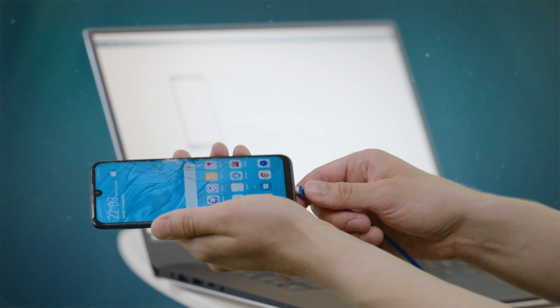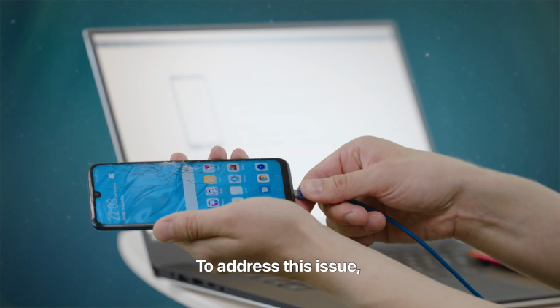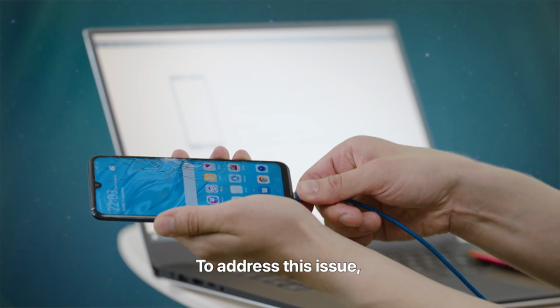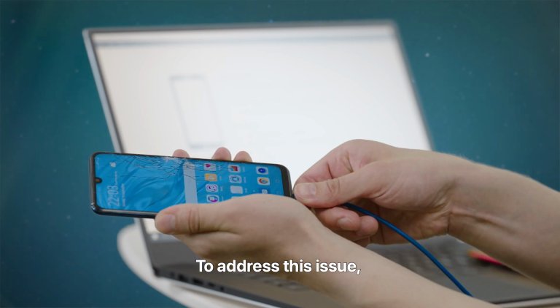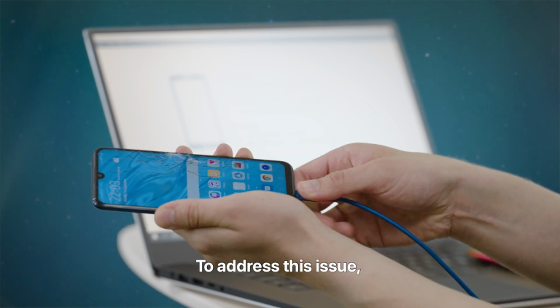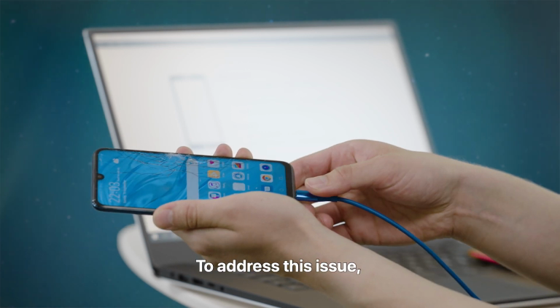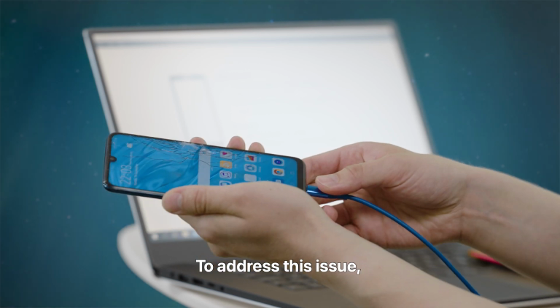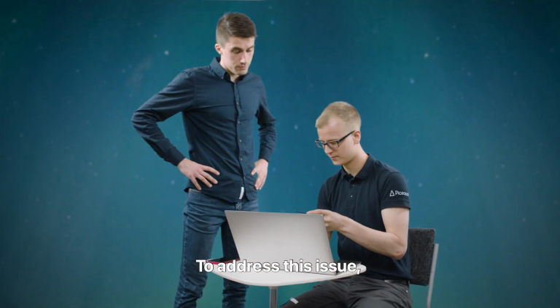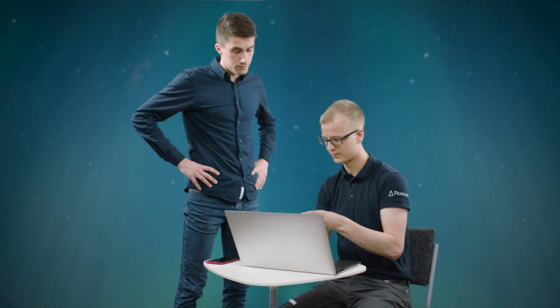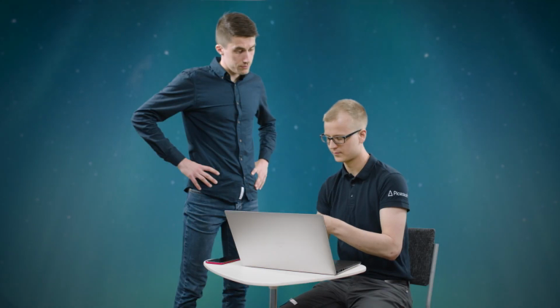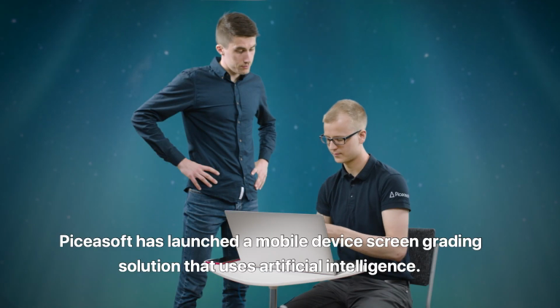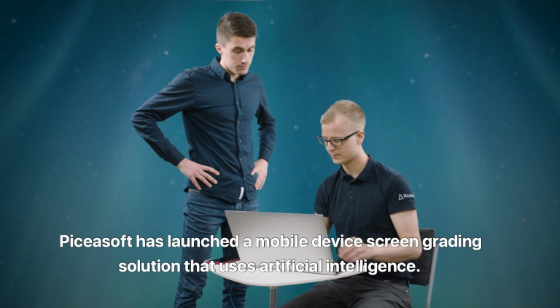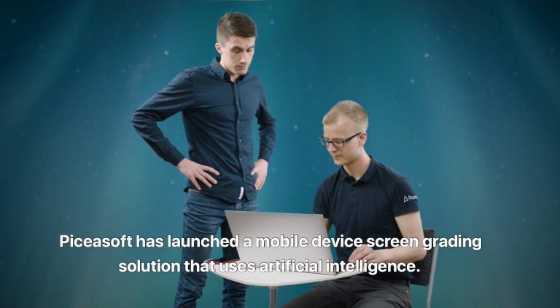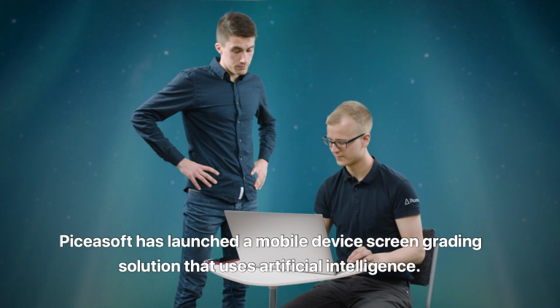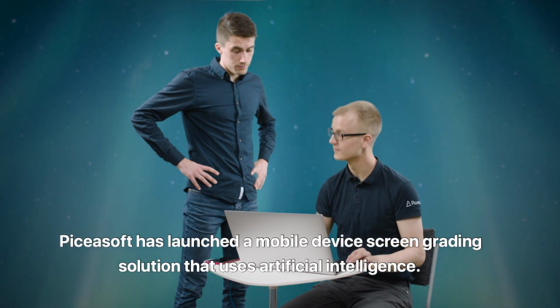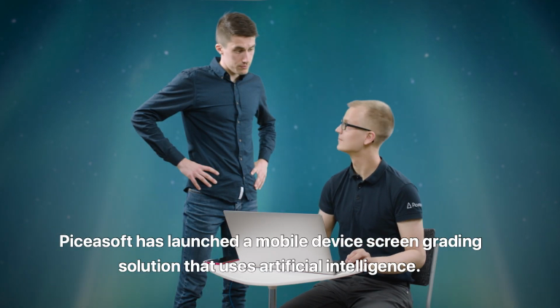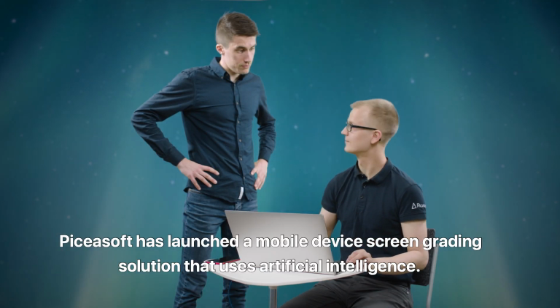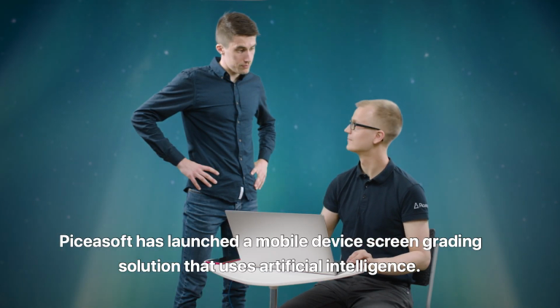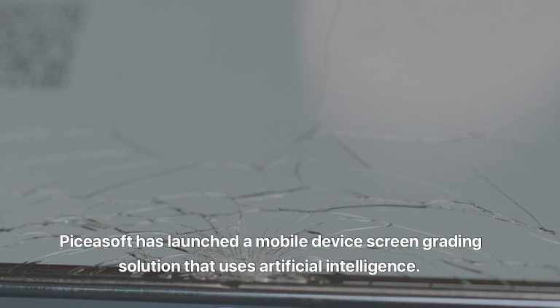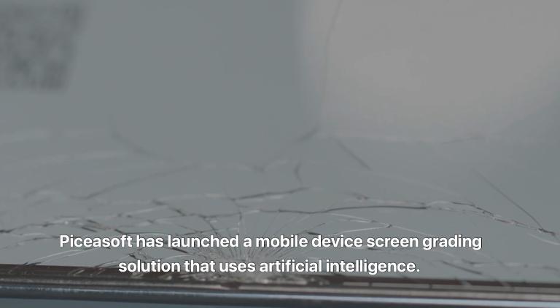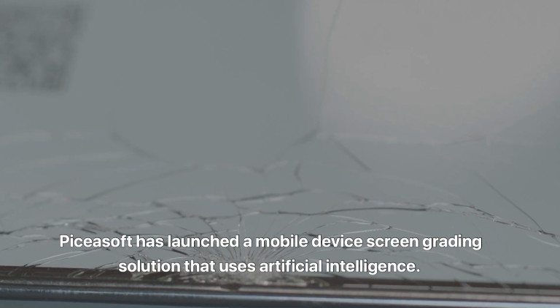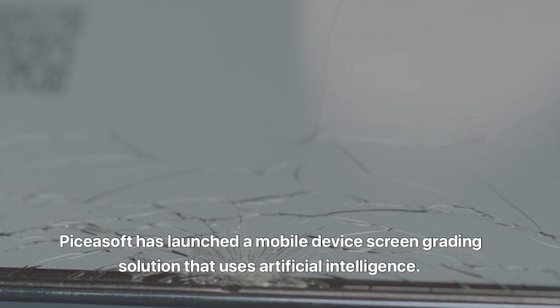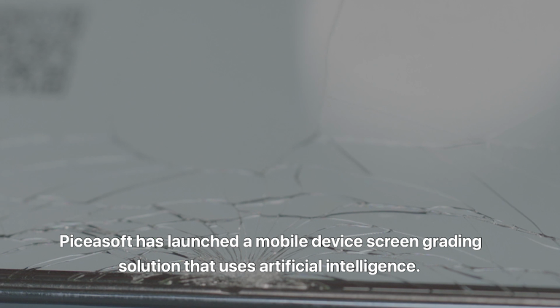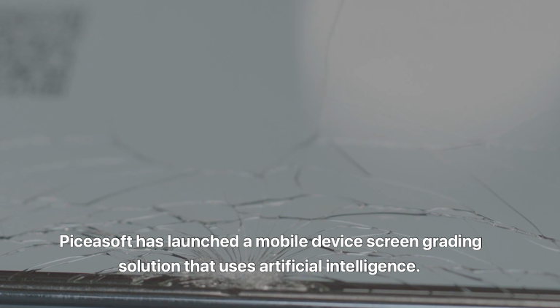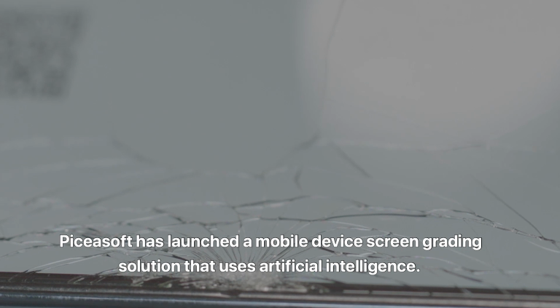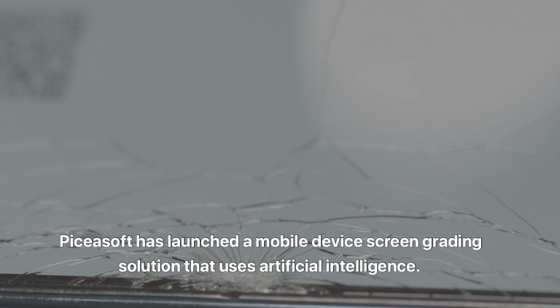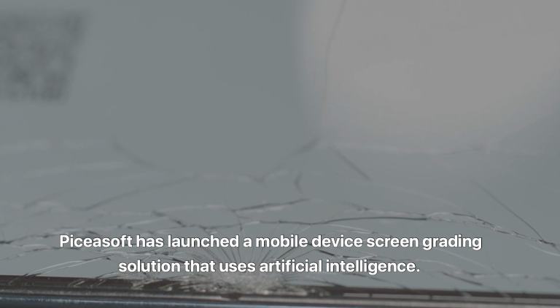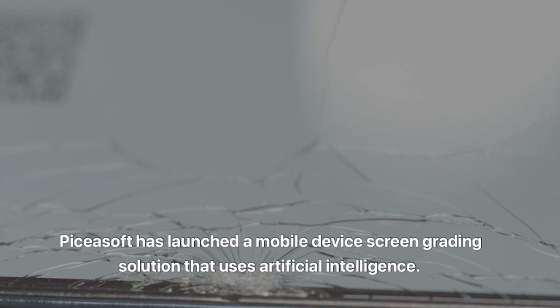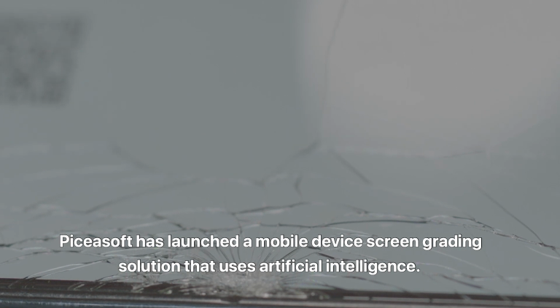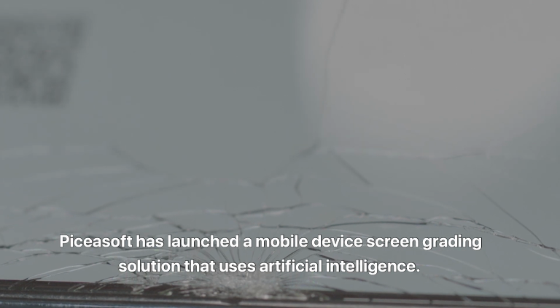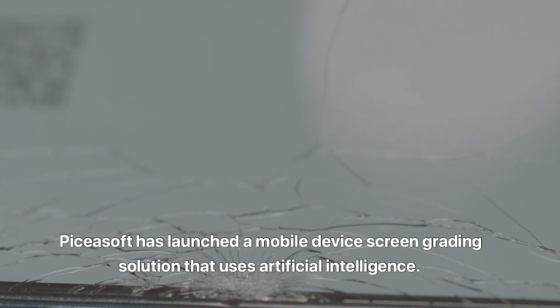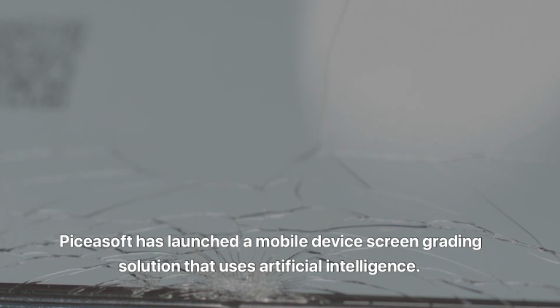To address this issue, BKSoft has launched a mobile device screen grading solution that uses artificial intelligence.